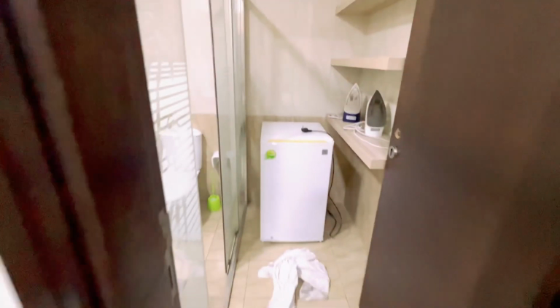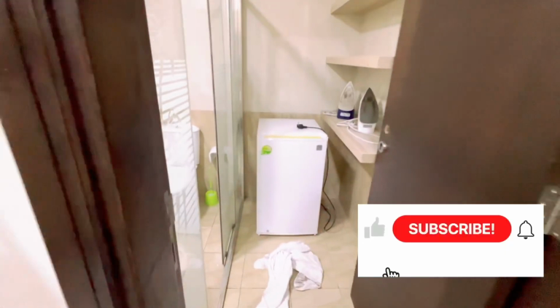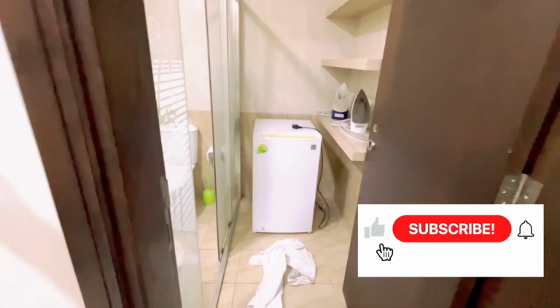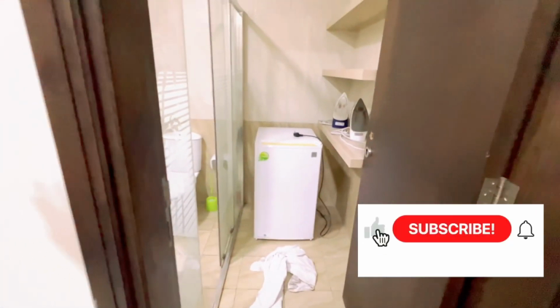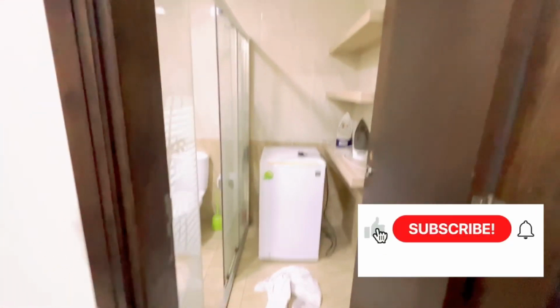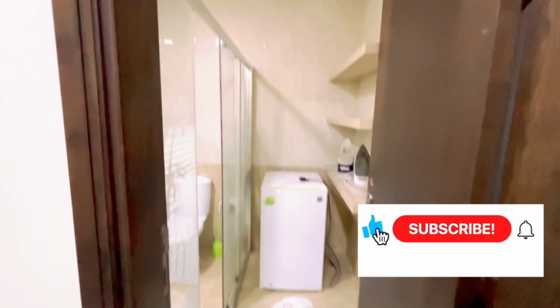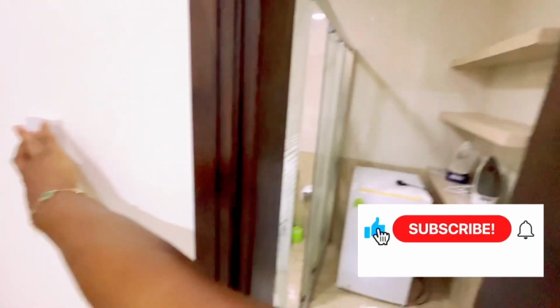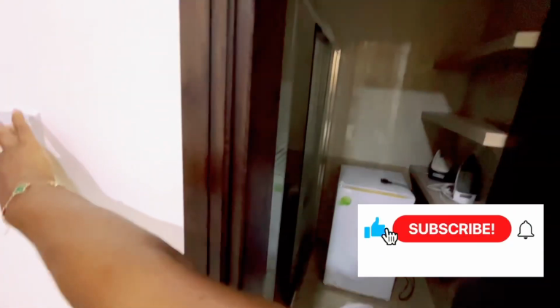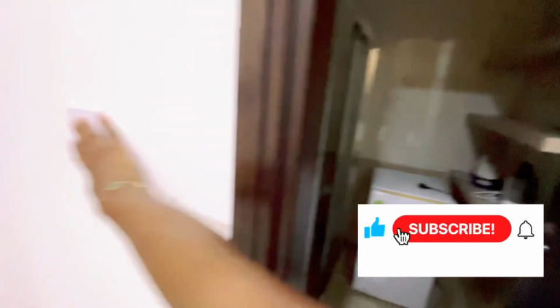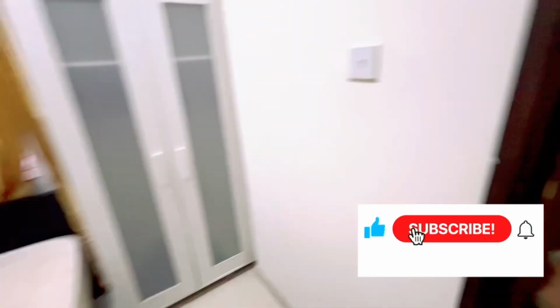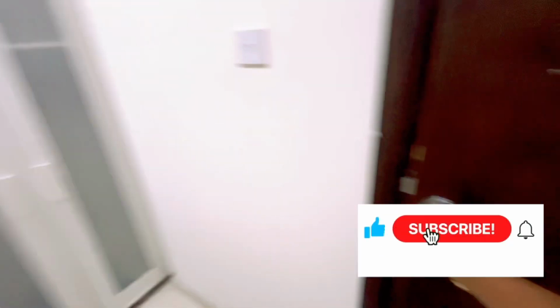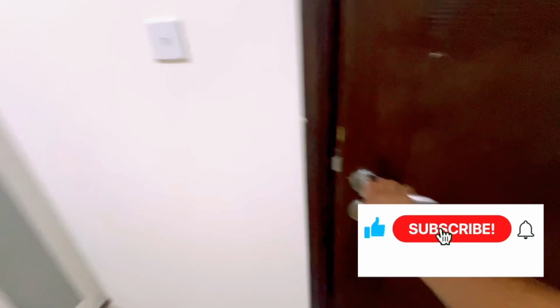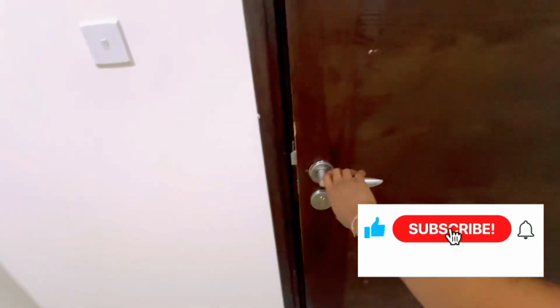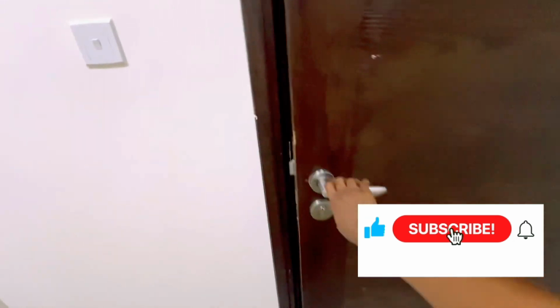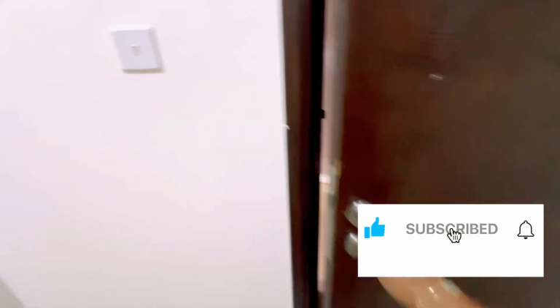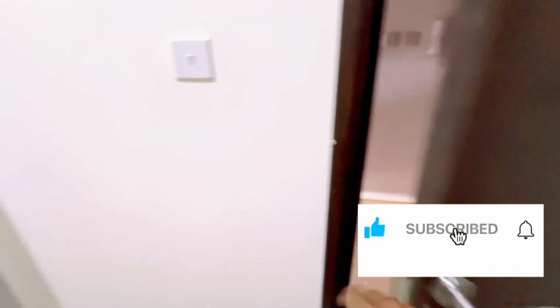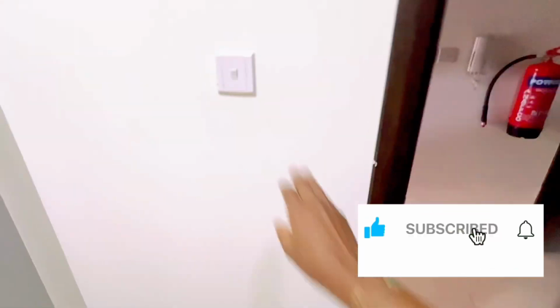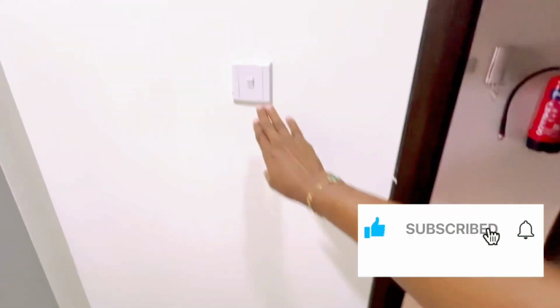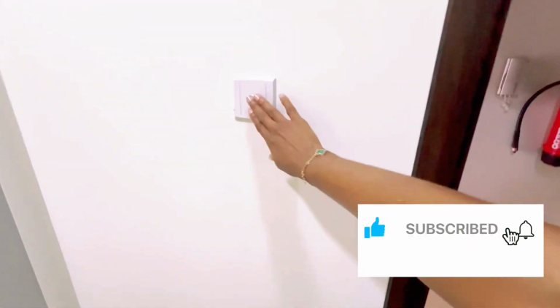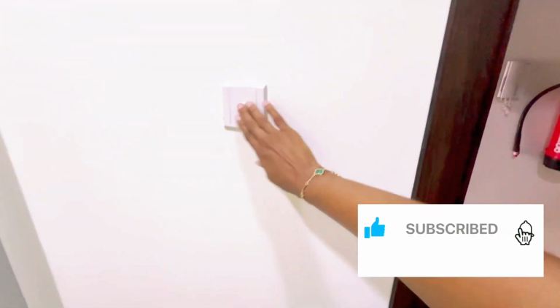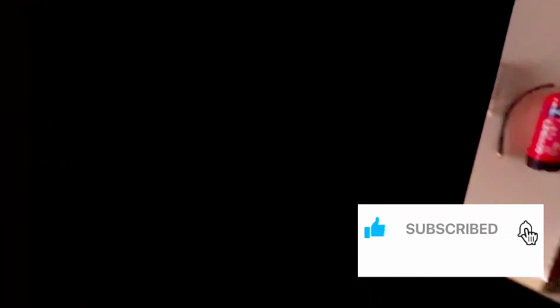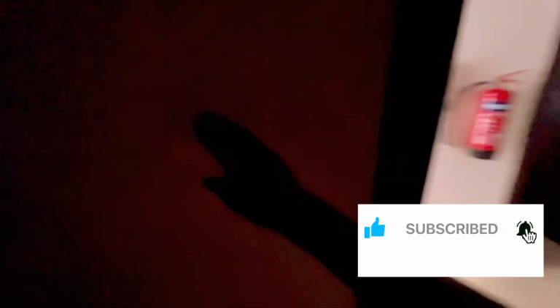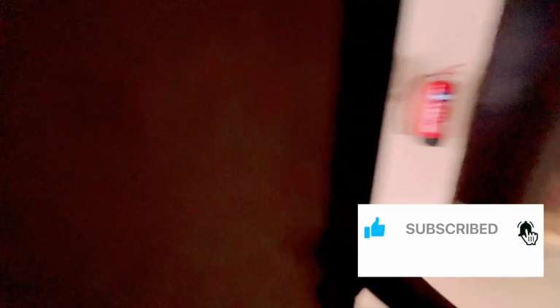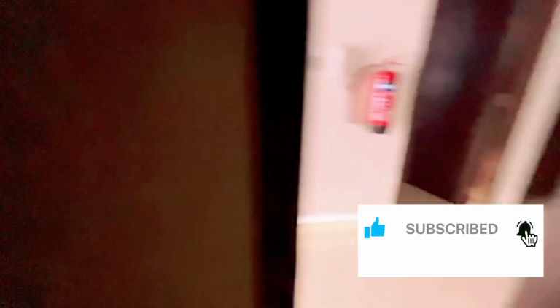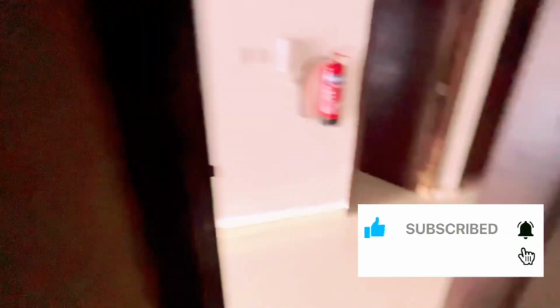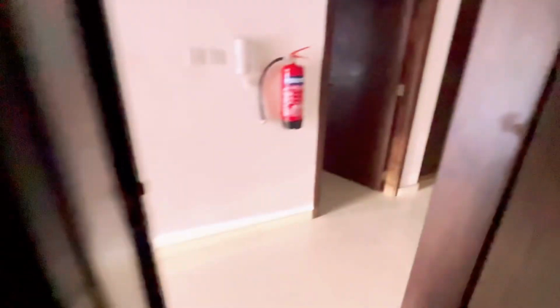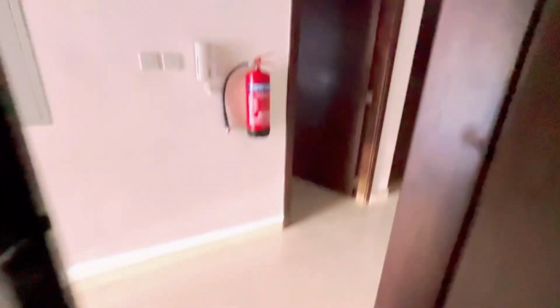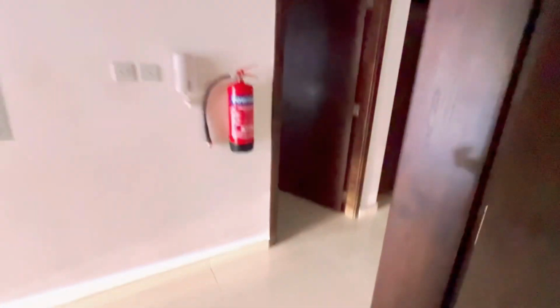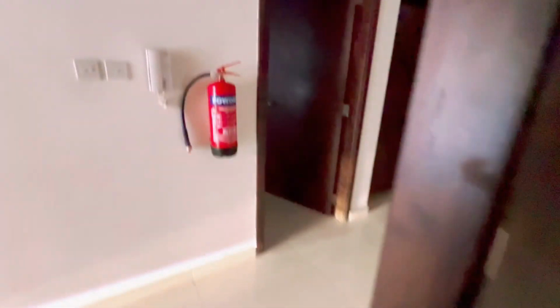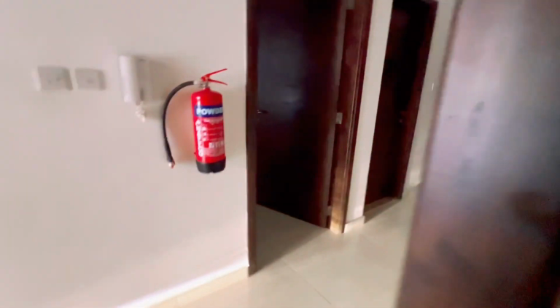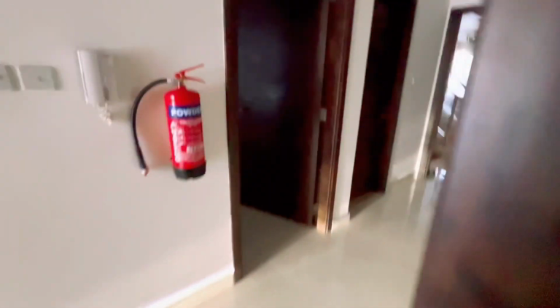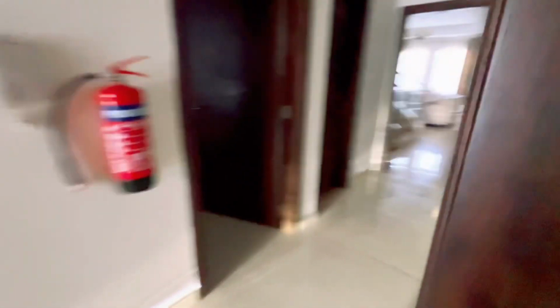Thank you for watching! Please like and share my videos, comment, and I will see you next time. Bye!